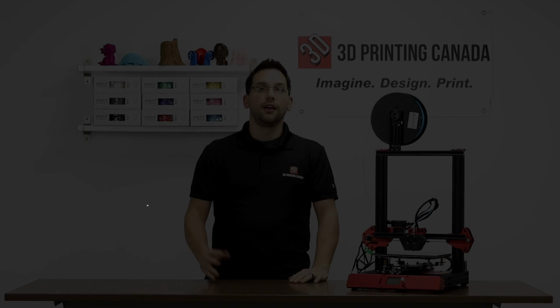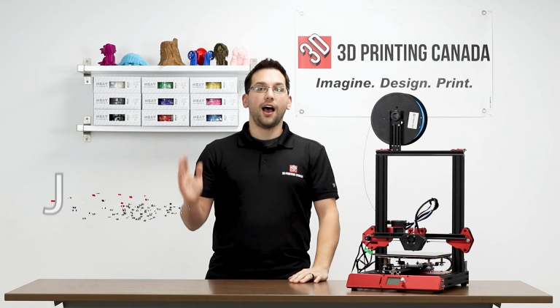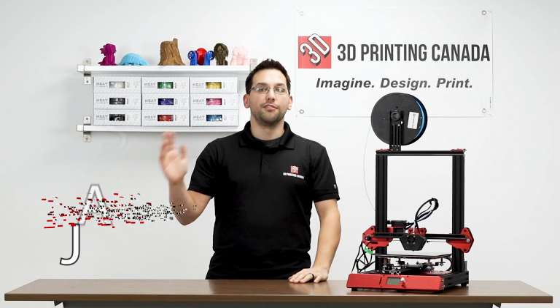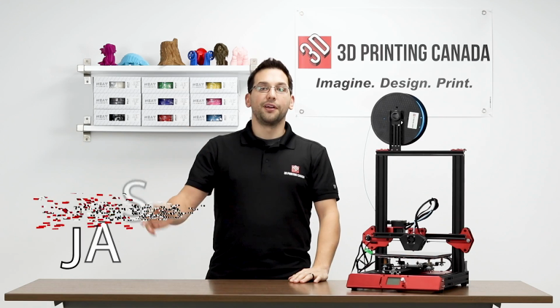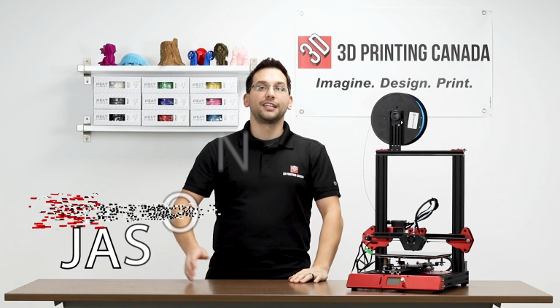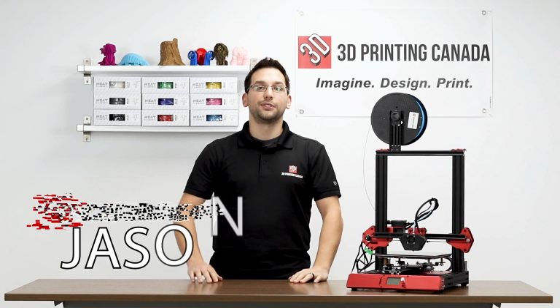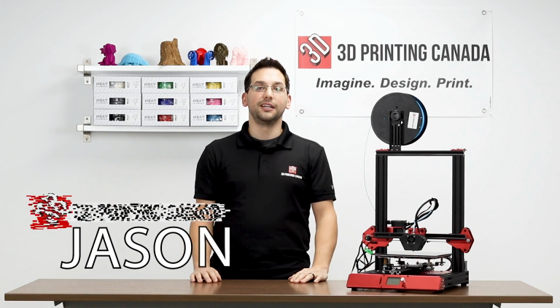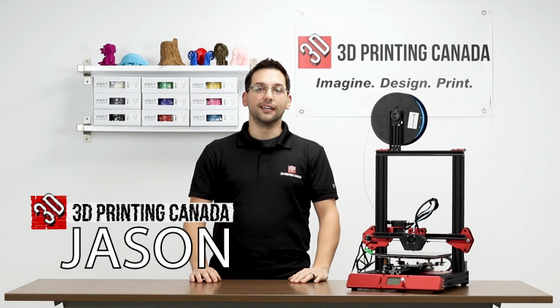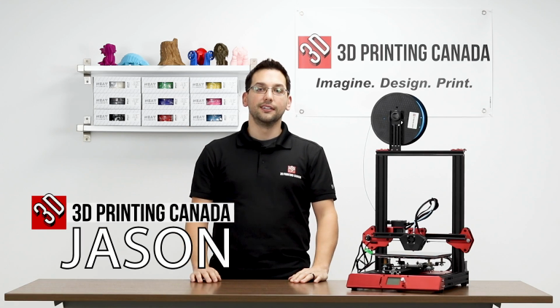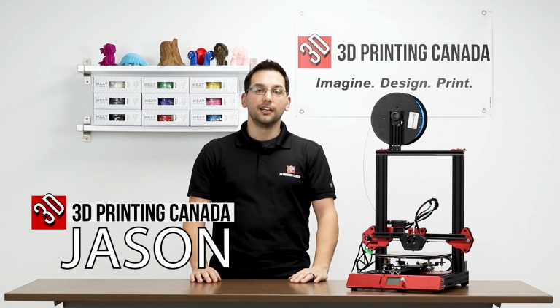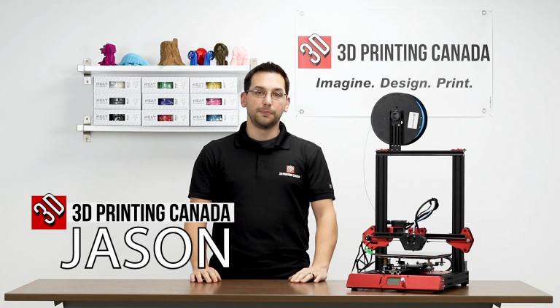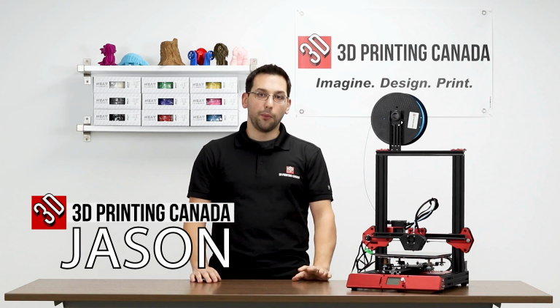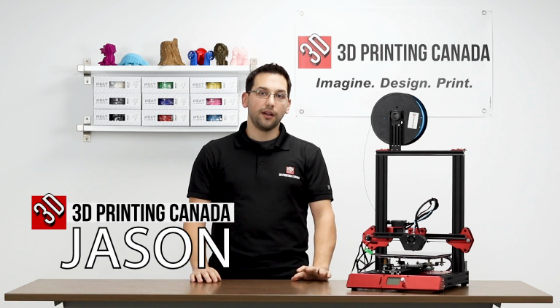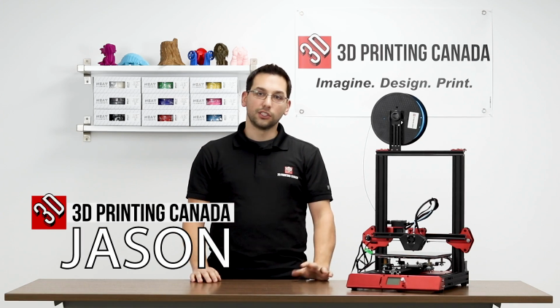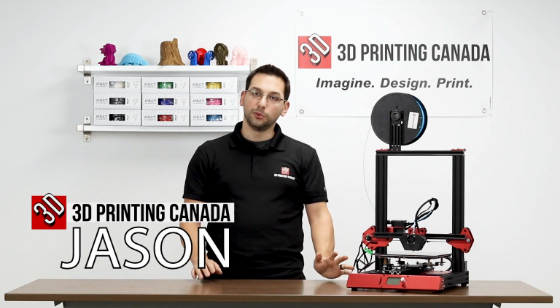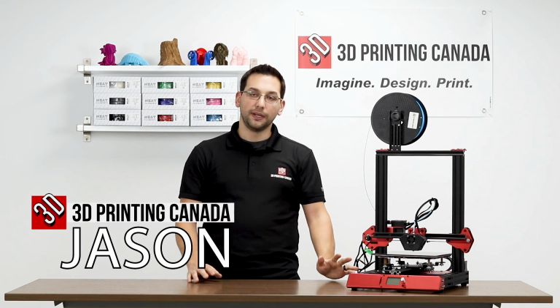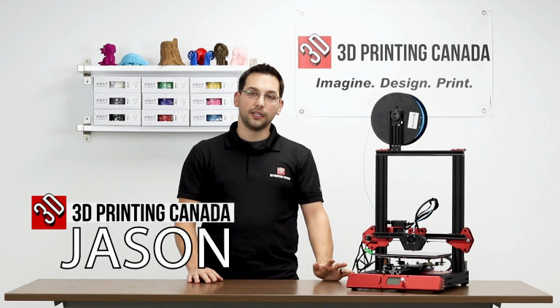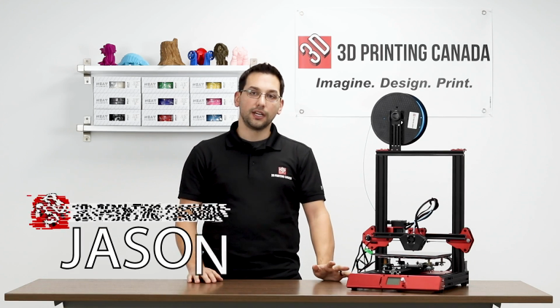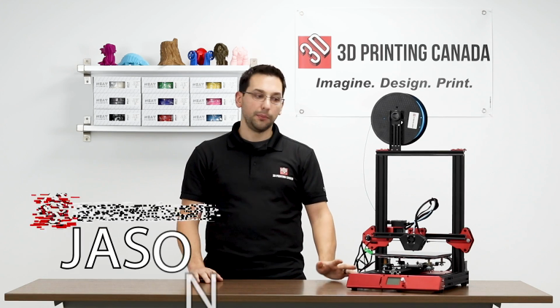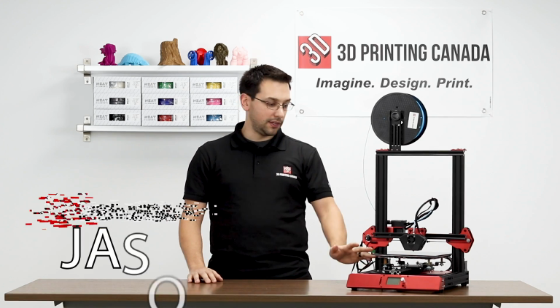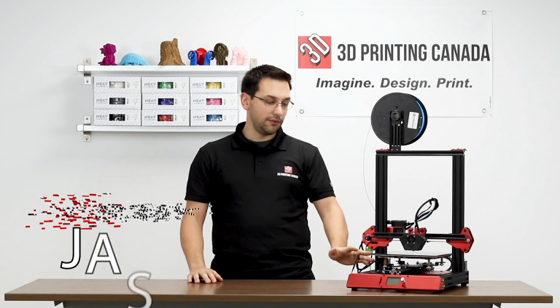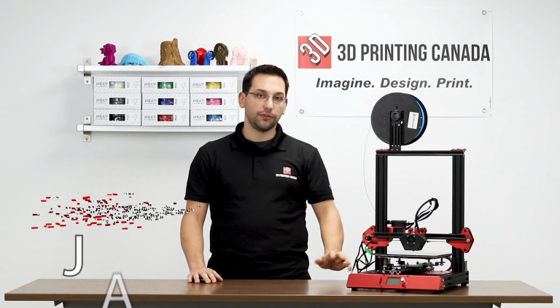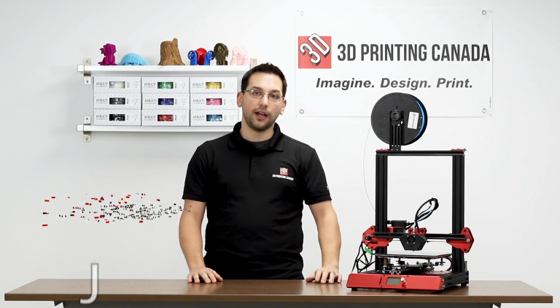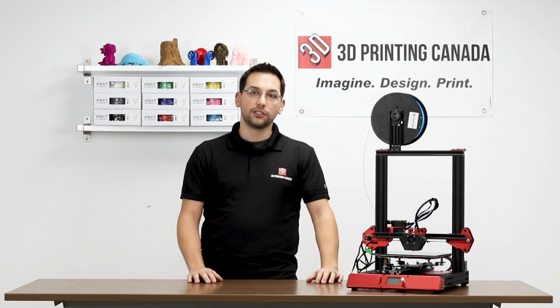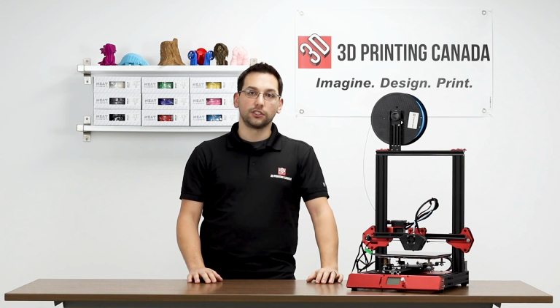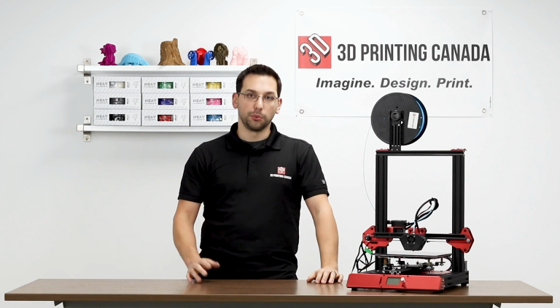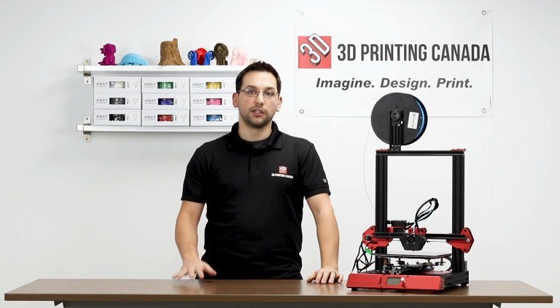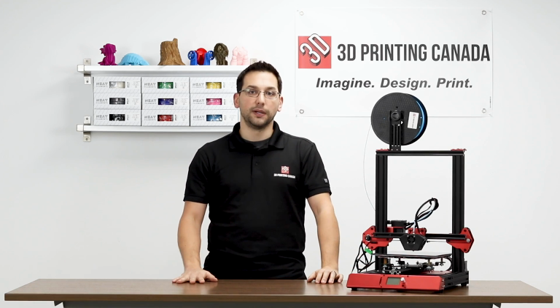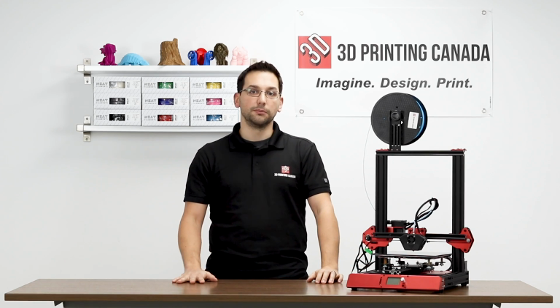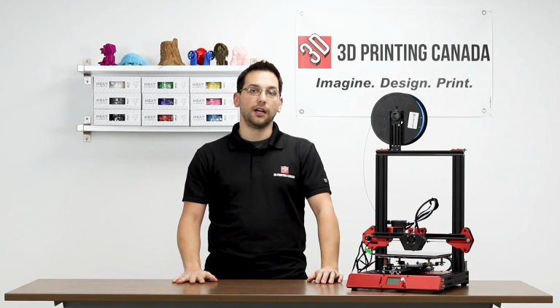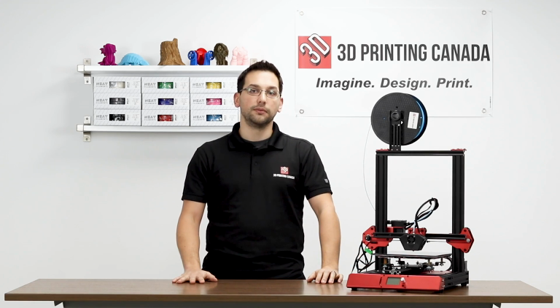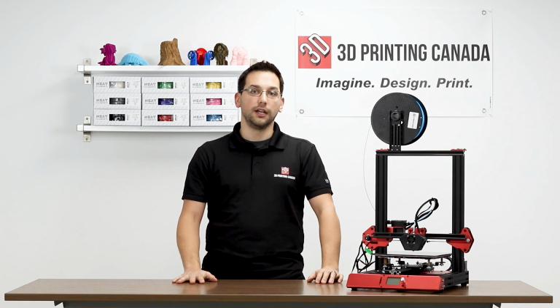Hi everyone, thanks for tuning in. It's been a while since we've spent any time with the TiVo Flash, so we're going to spend some time today.